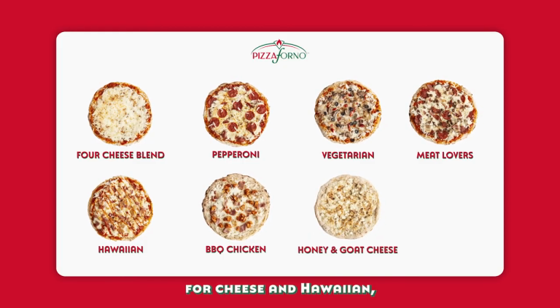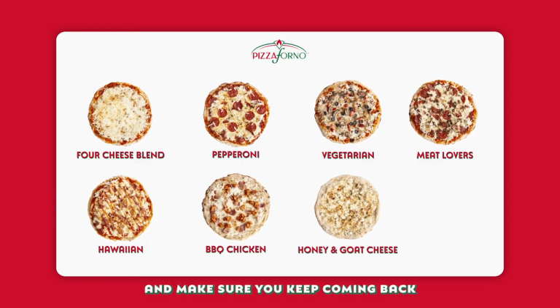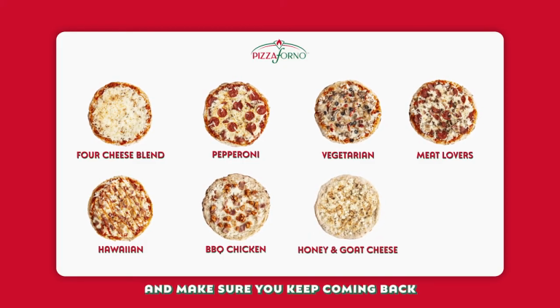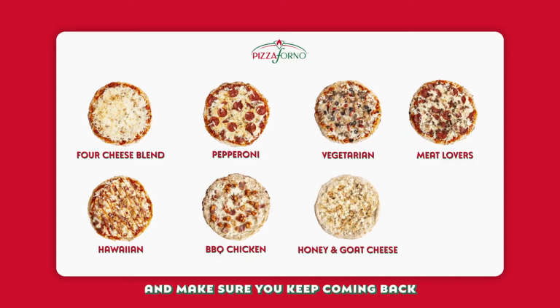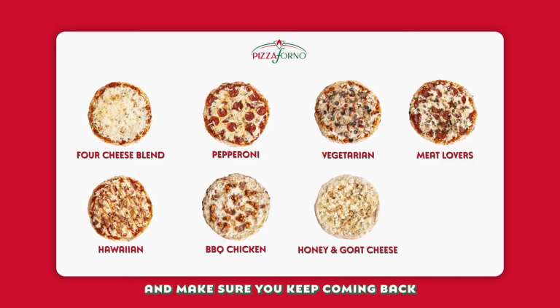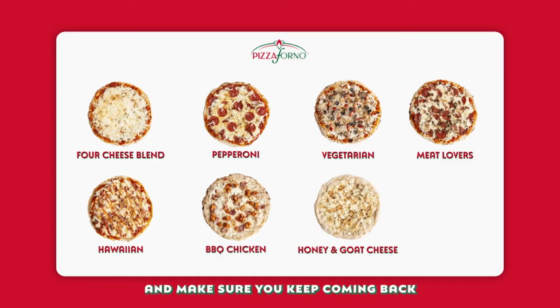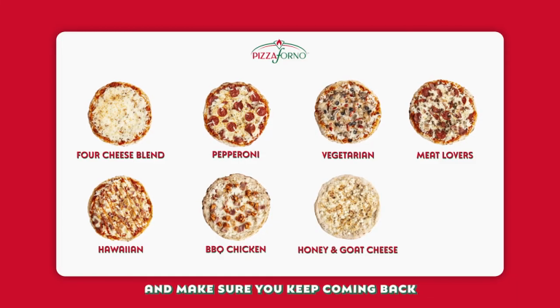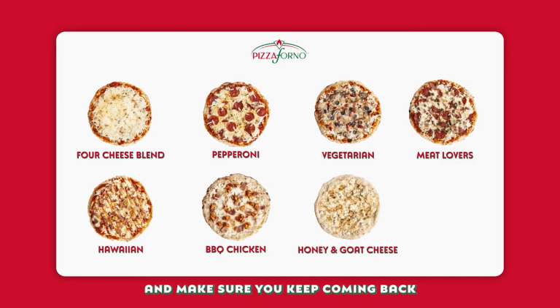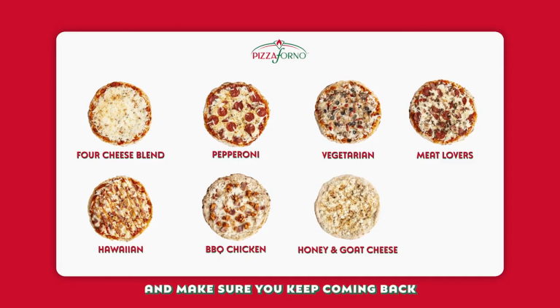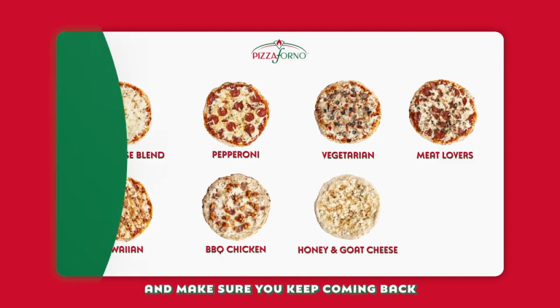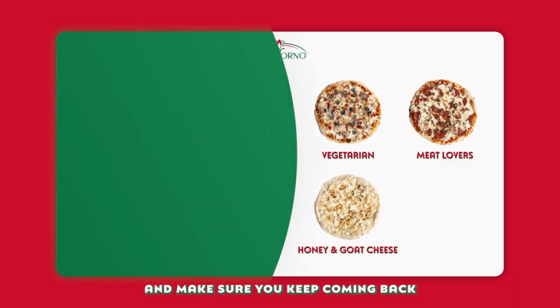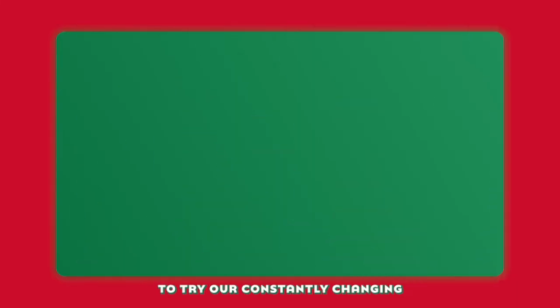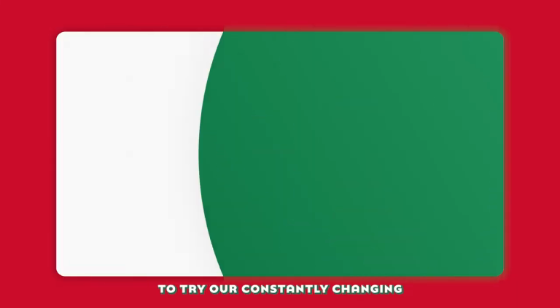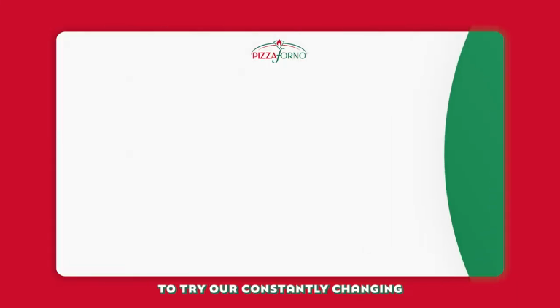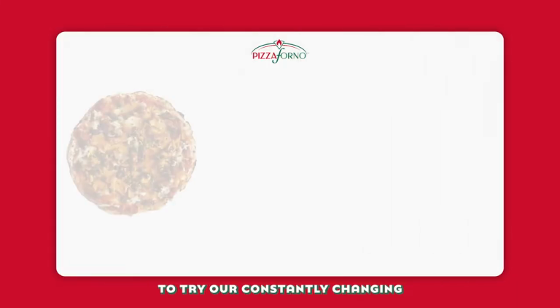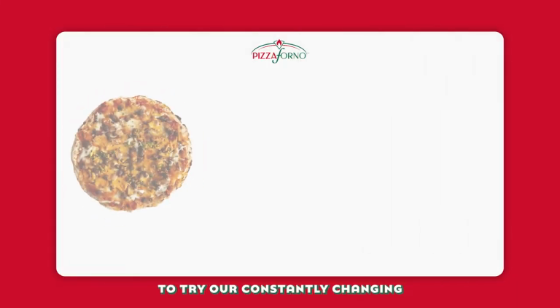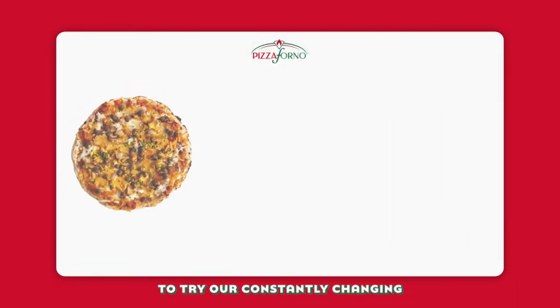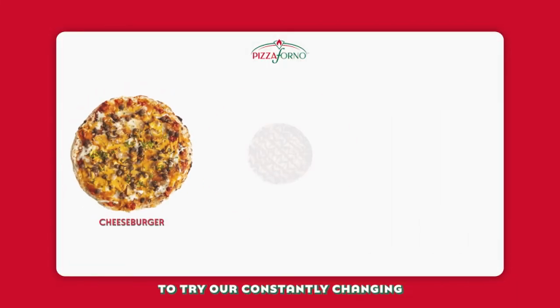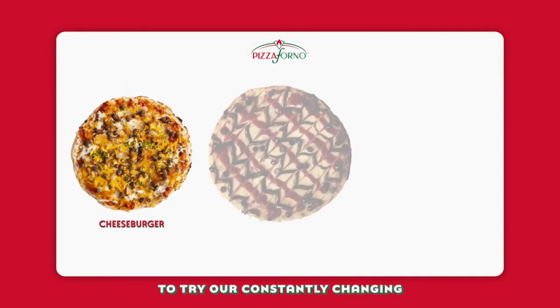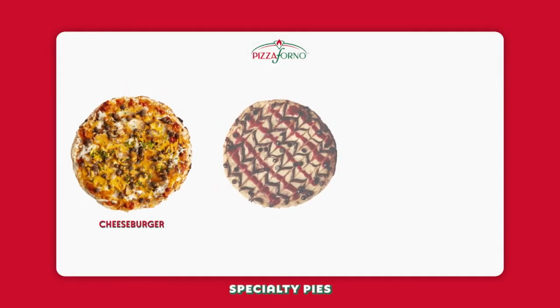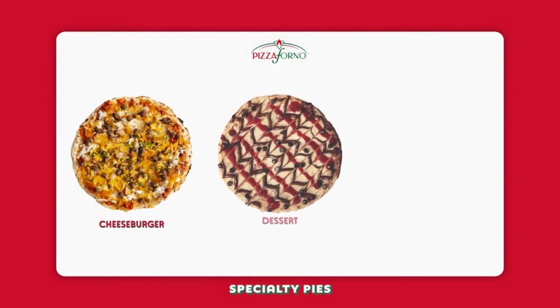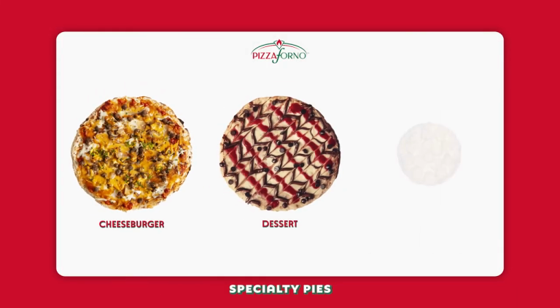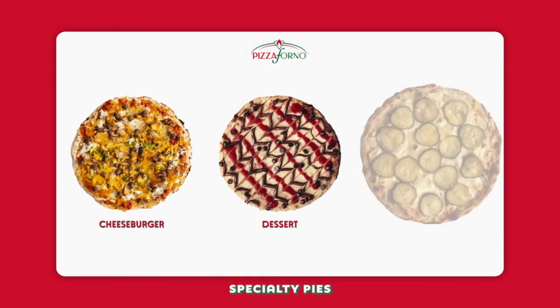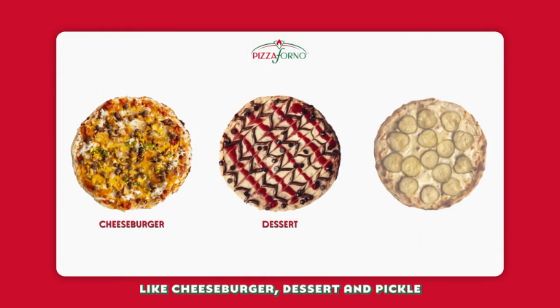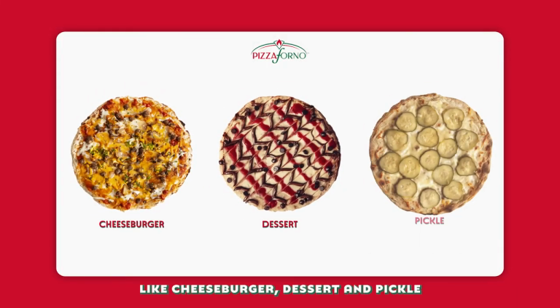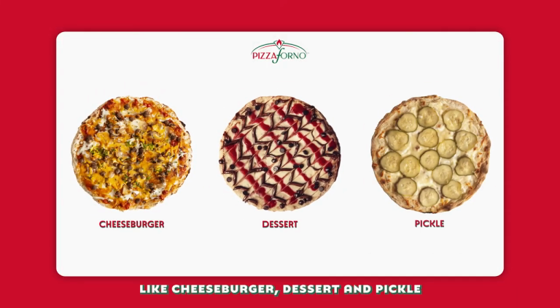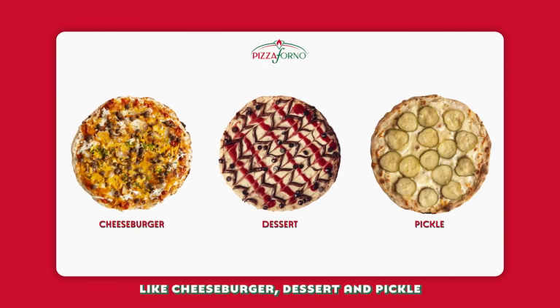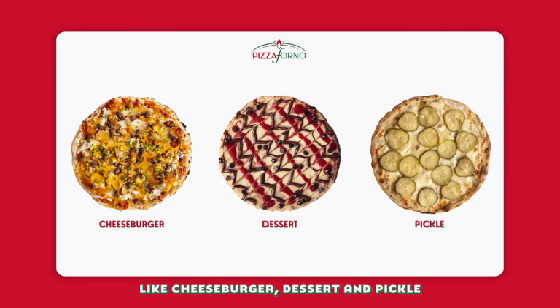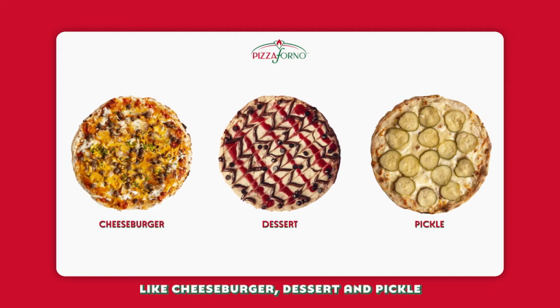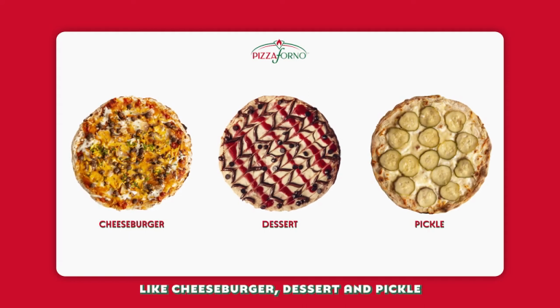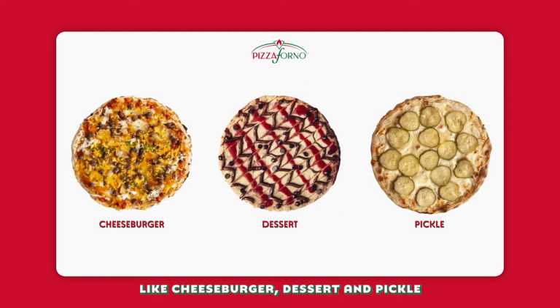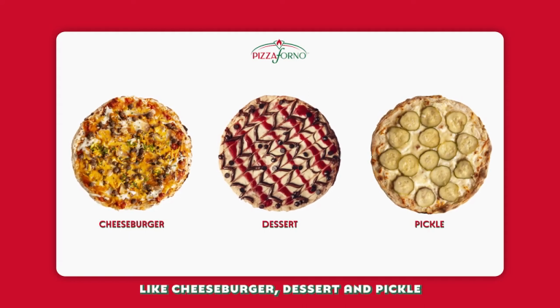And make sure you keep coming back to try our constantly changing specialty pies like cheeseburger, dessert, and pickle.